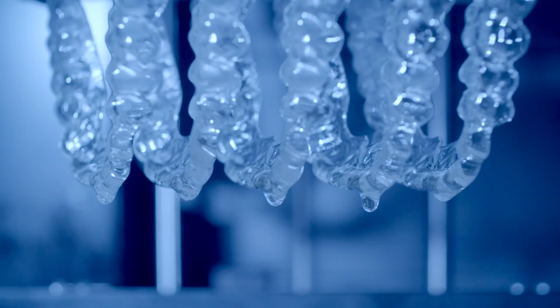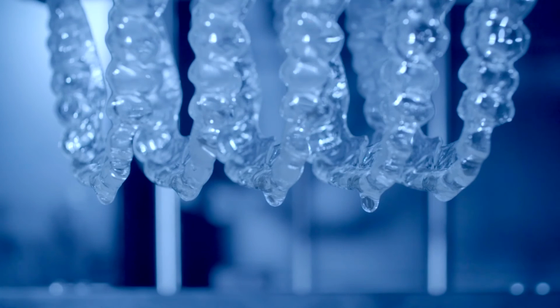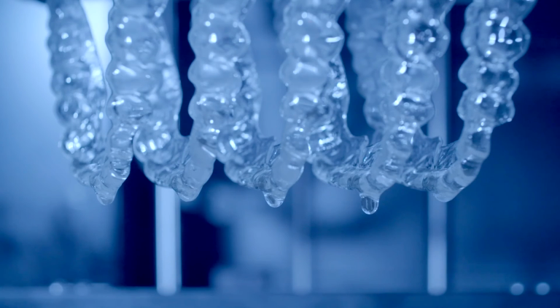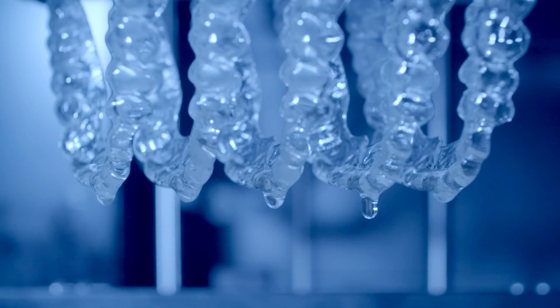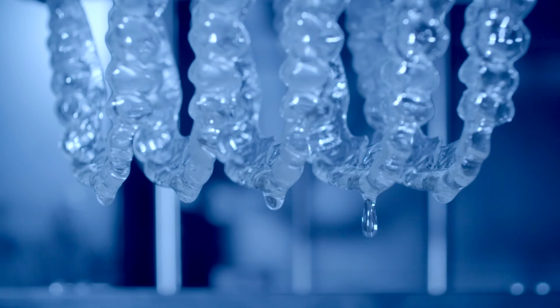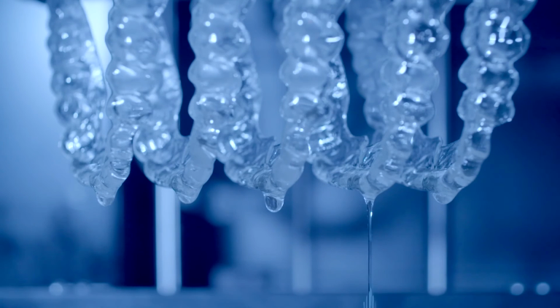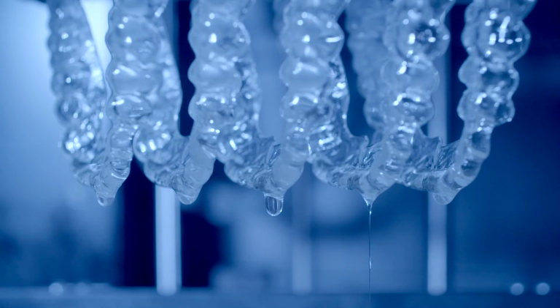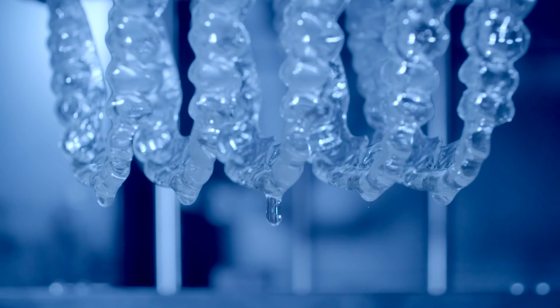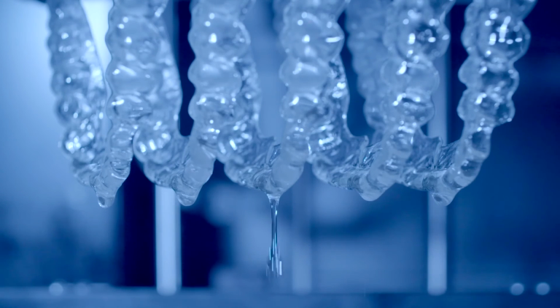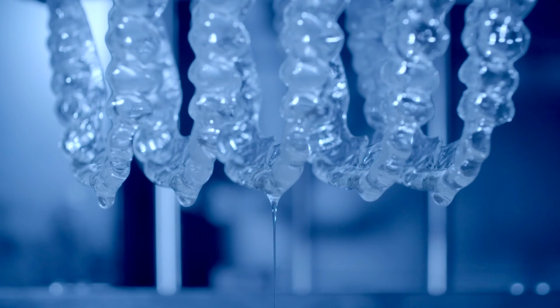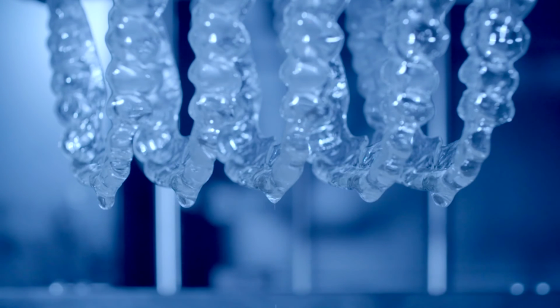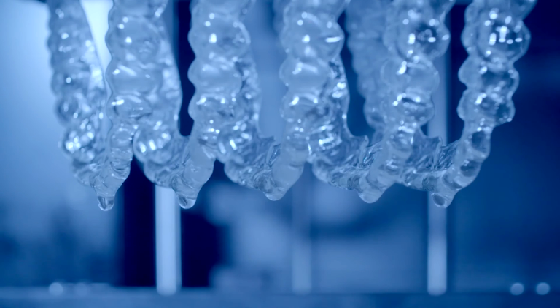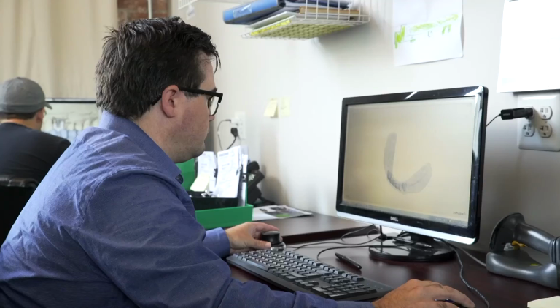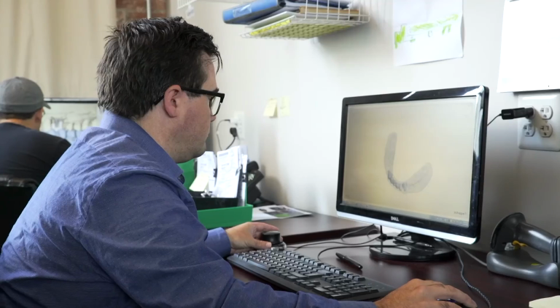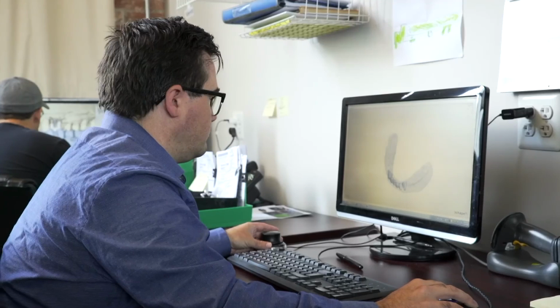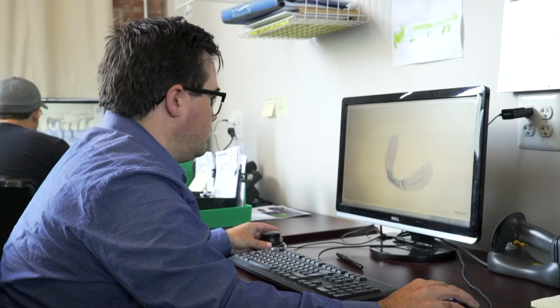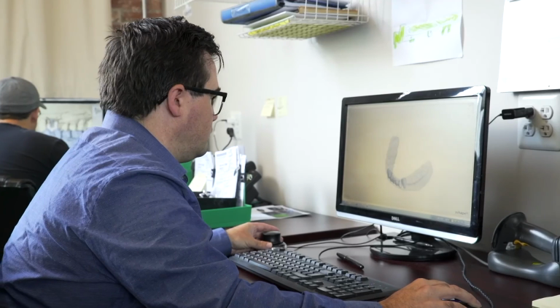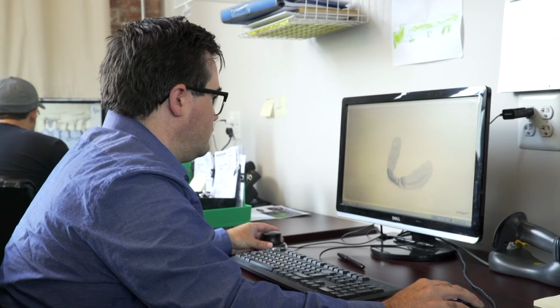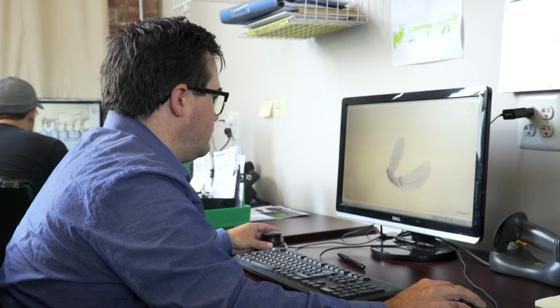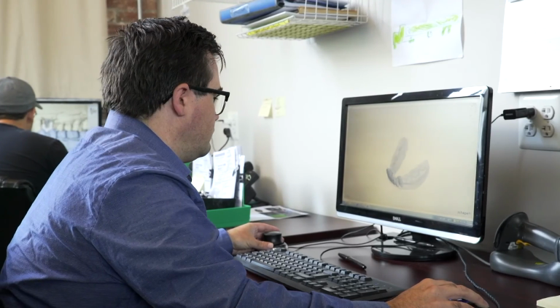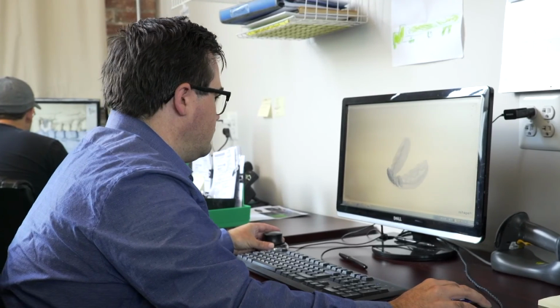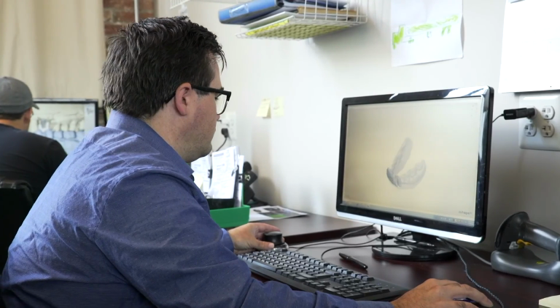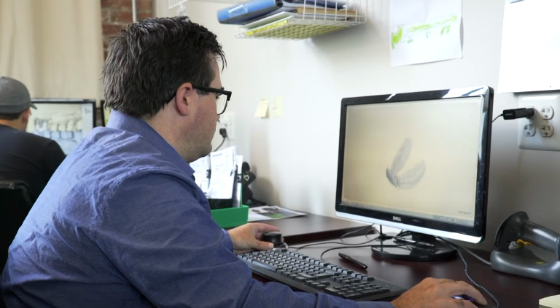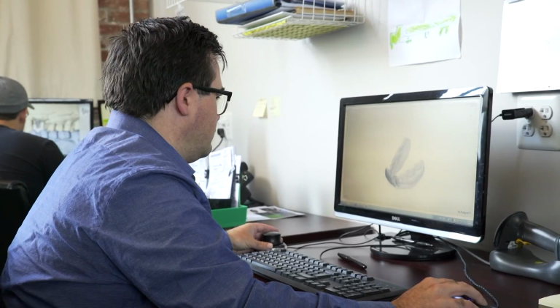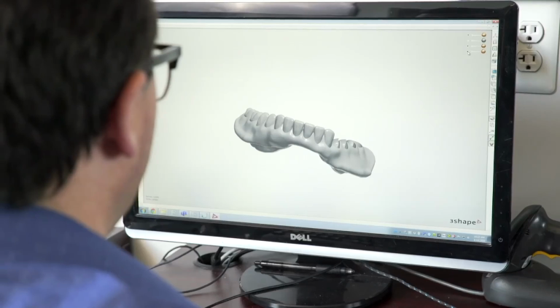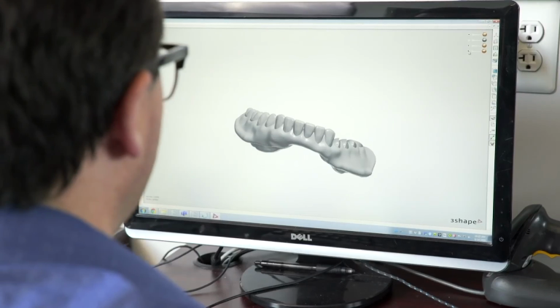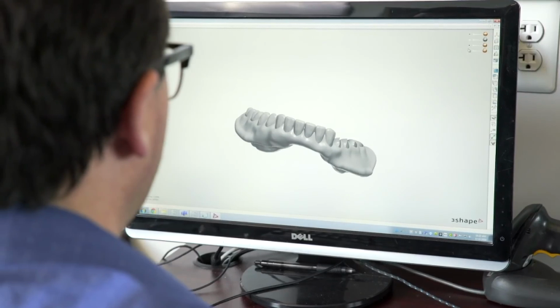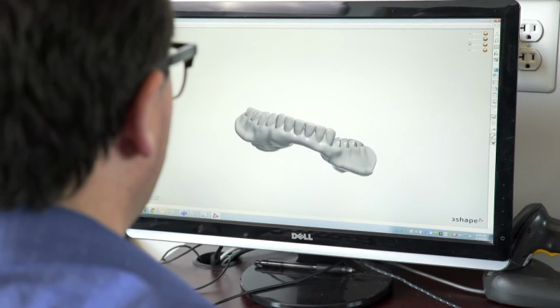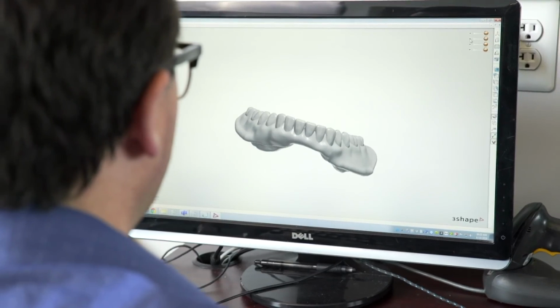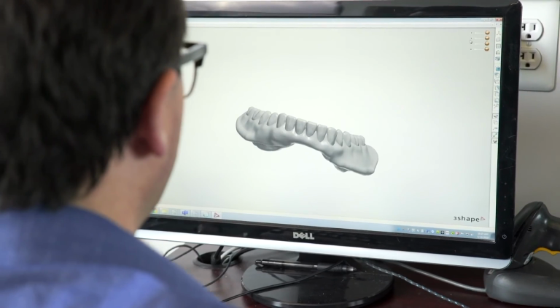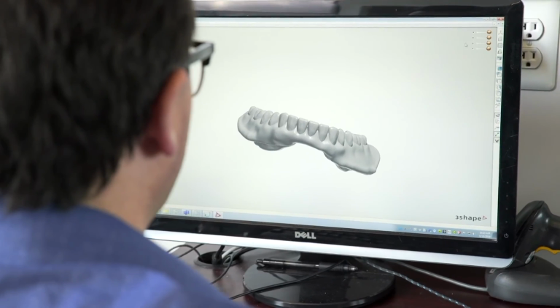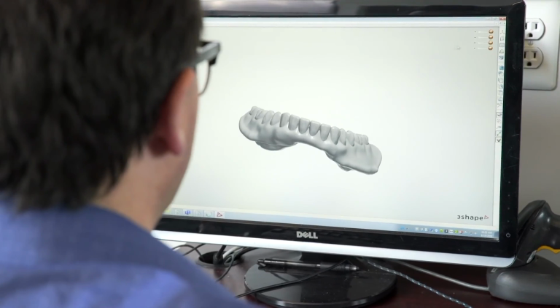KeySplintSoft is more than just a new material. It is the power of a hundred years of experience in the dental industry.